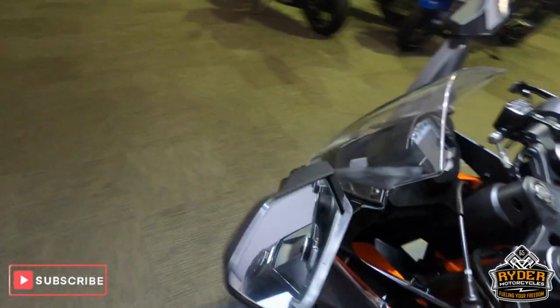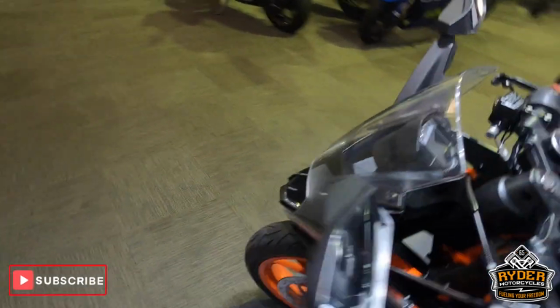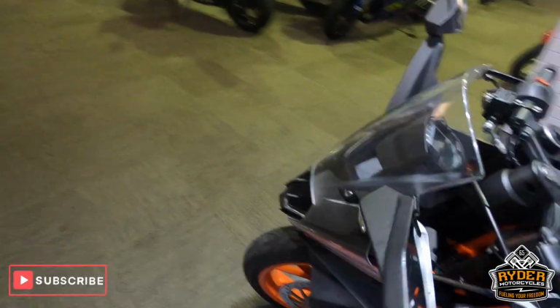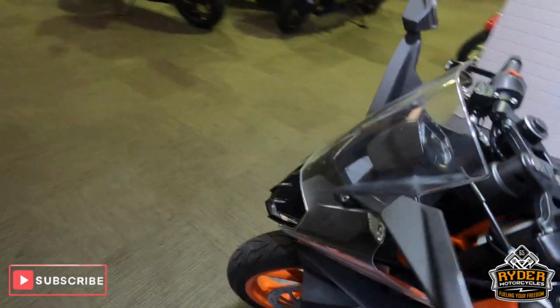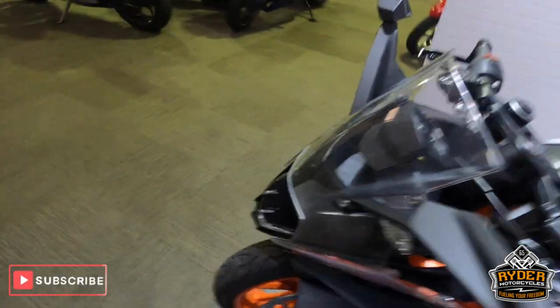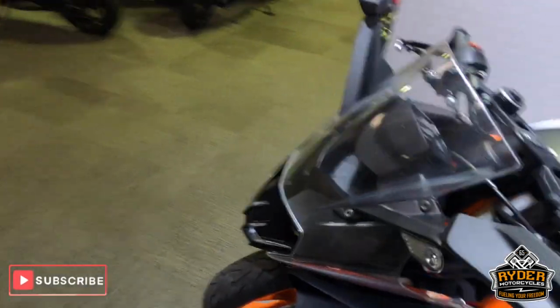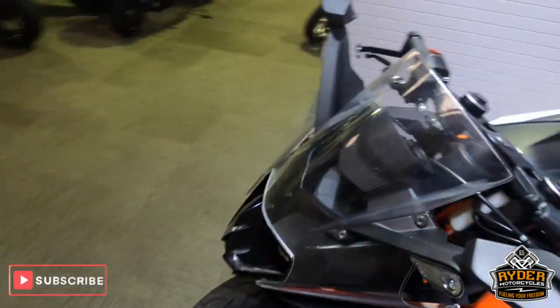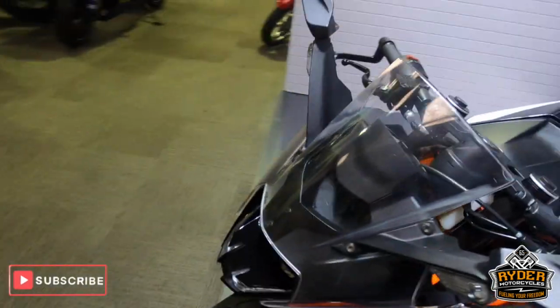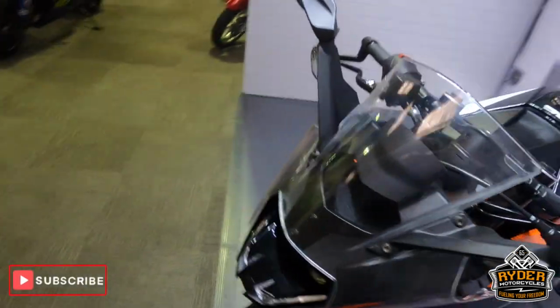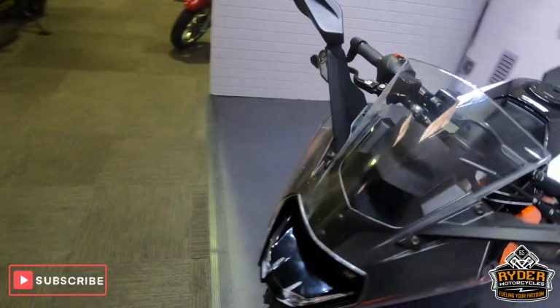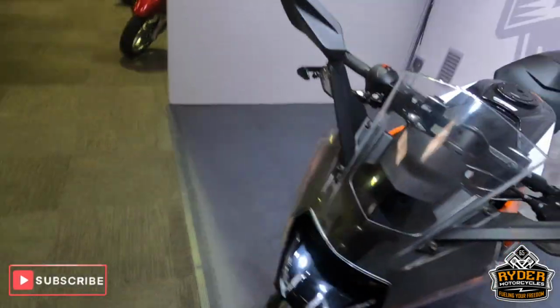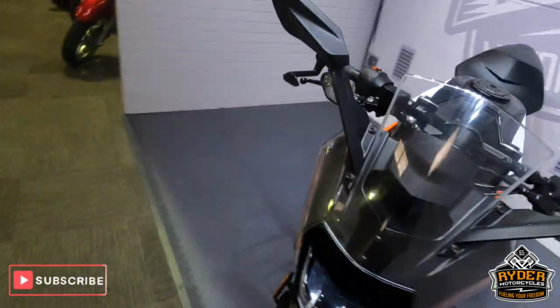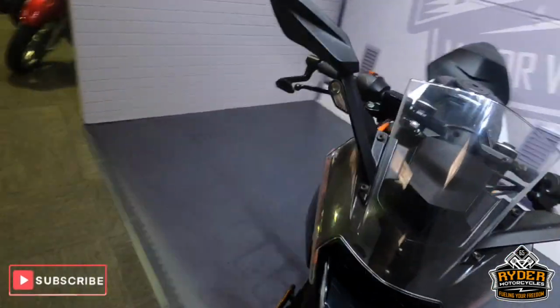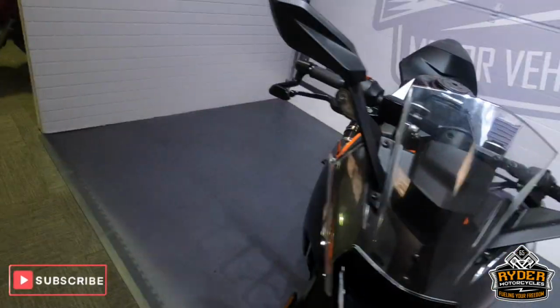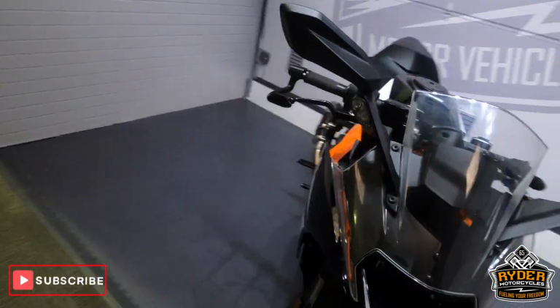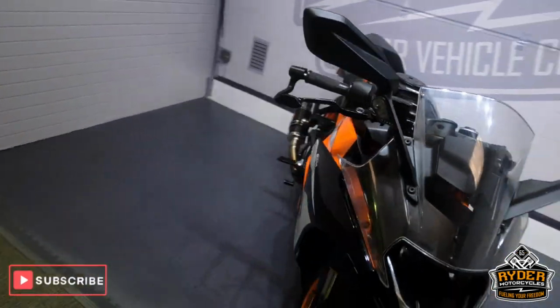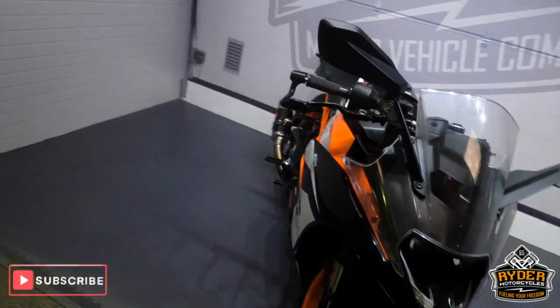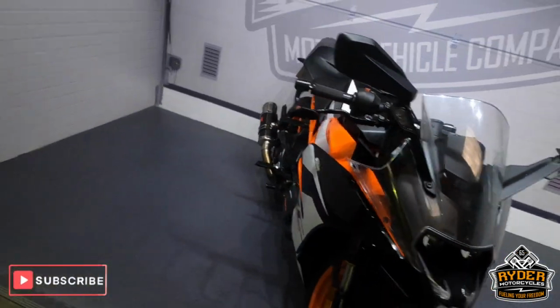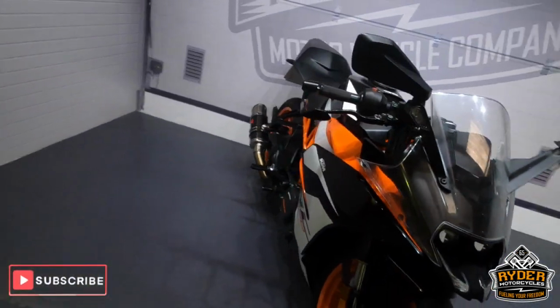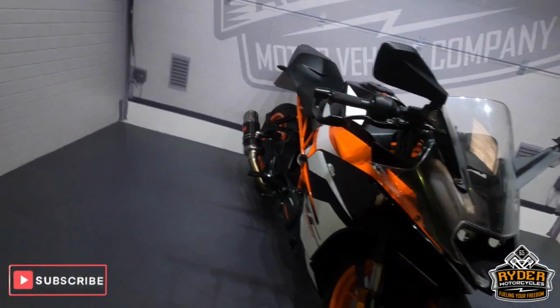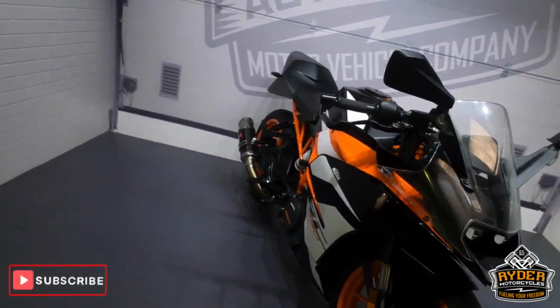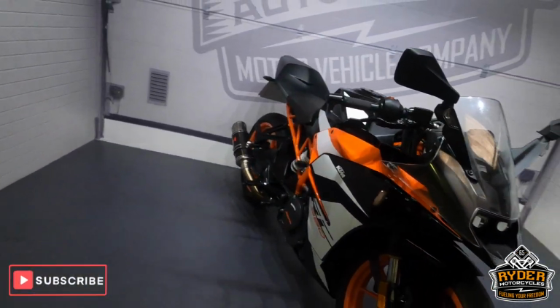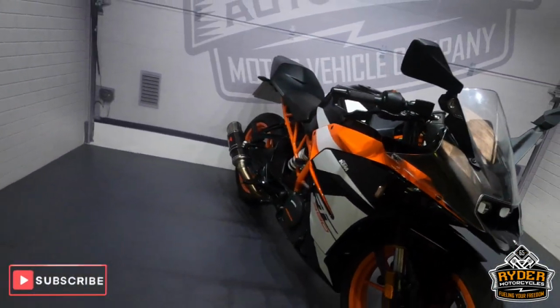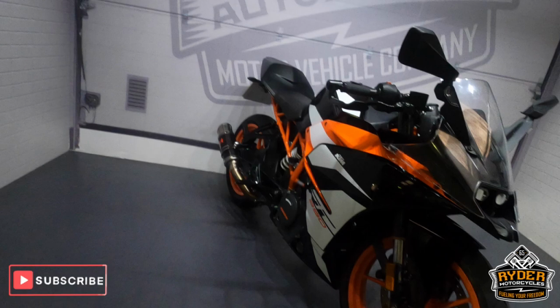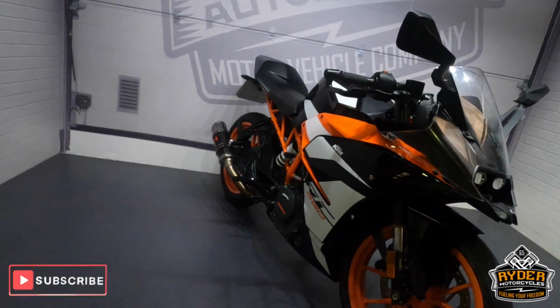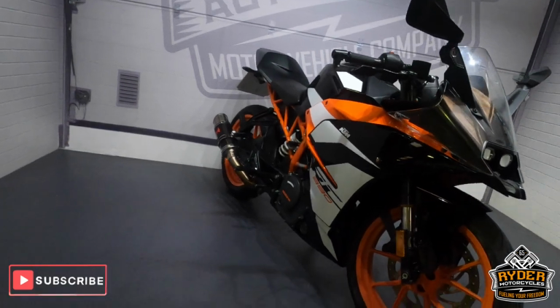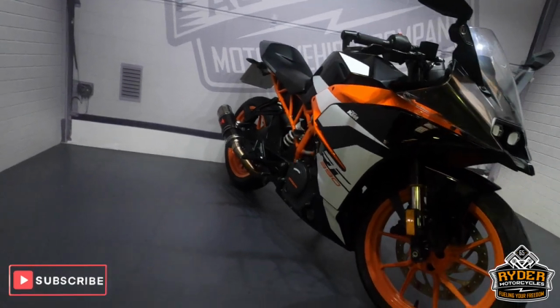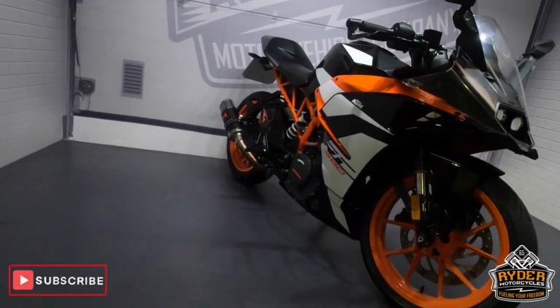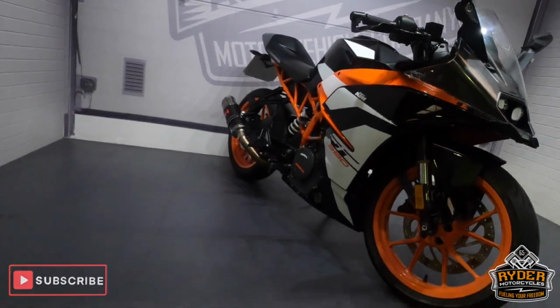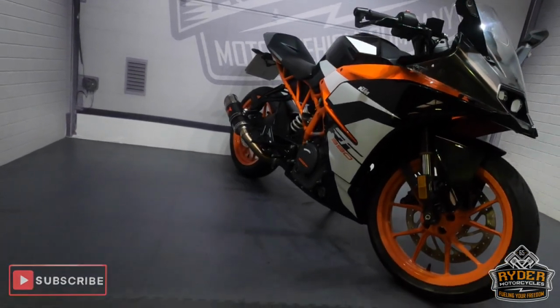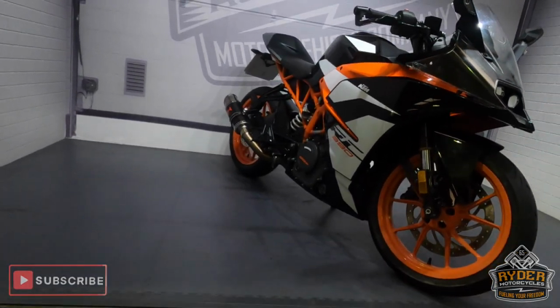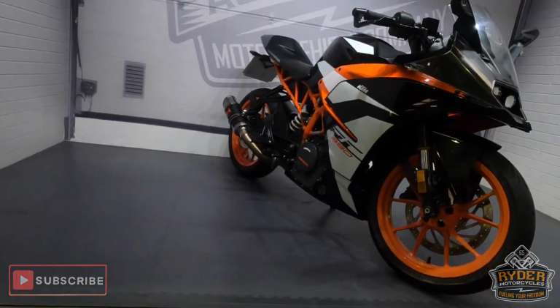If you'd like to know any more about the bike or would like to come and view it, it's at Rider Motorcycles, Castle Road.